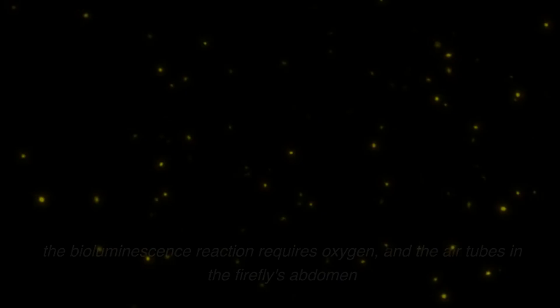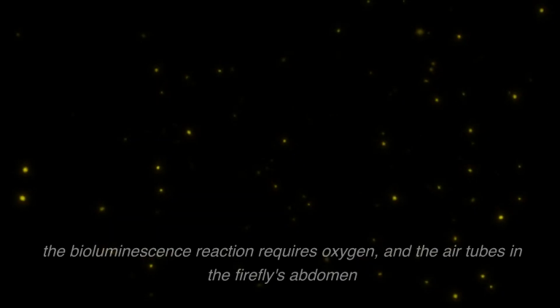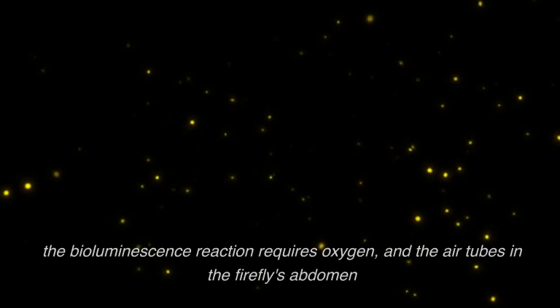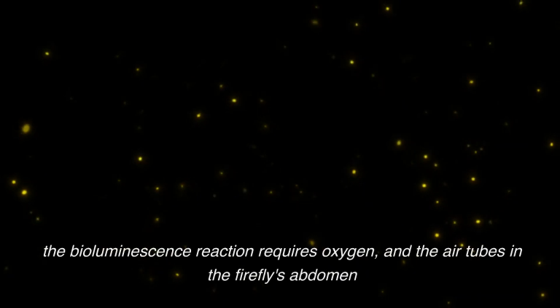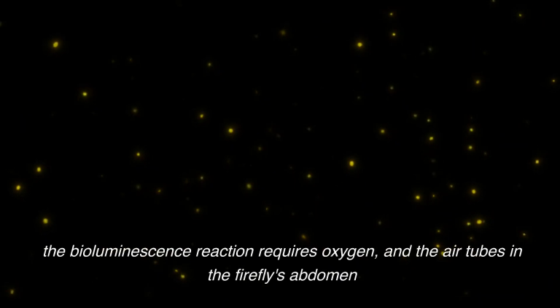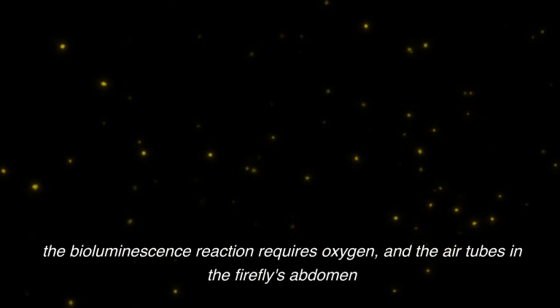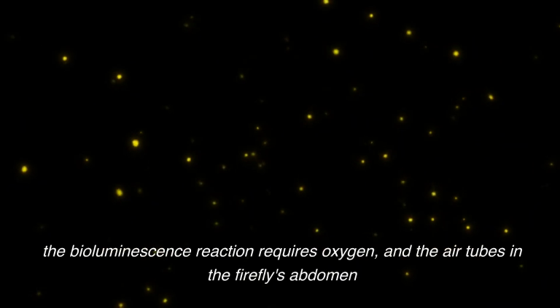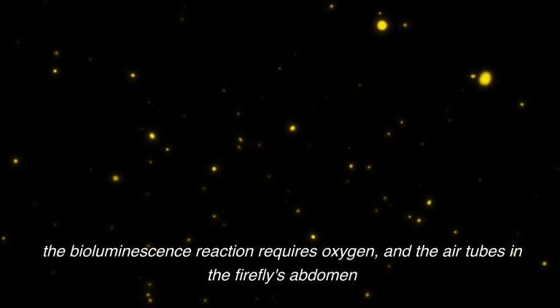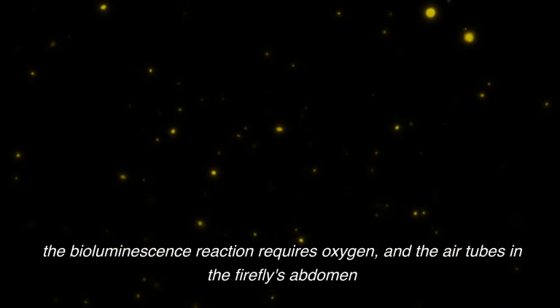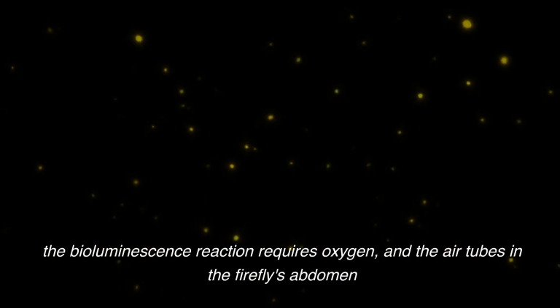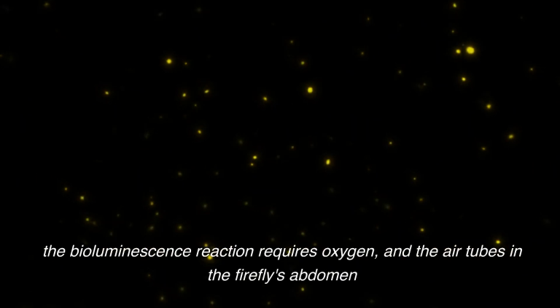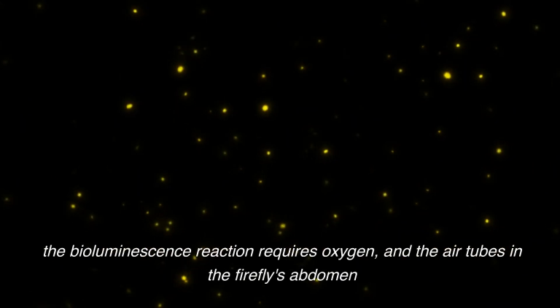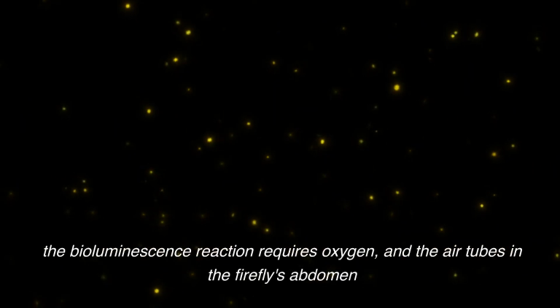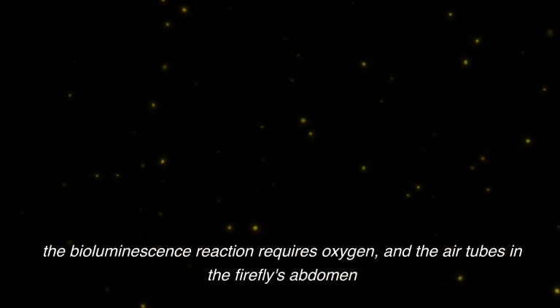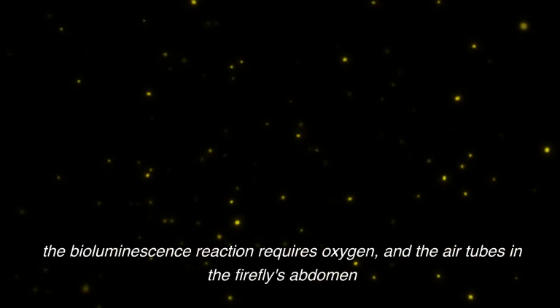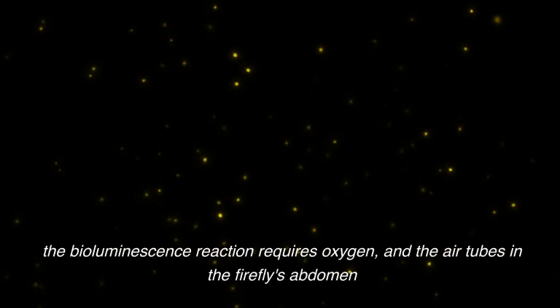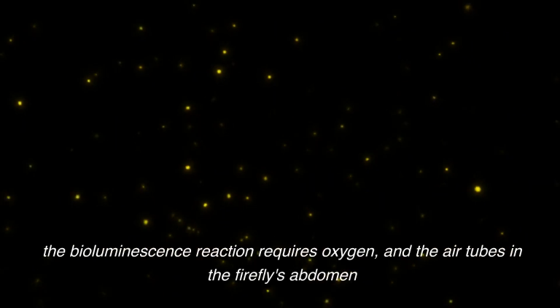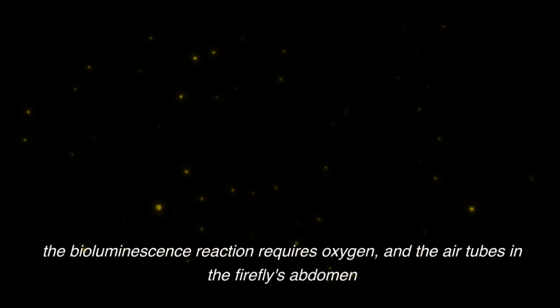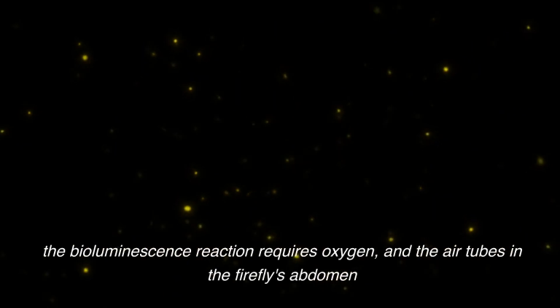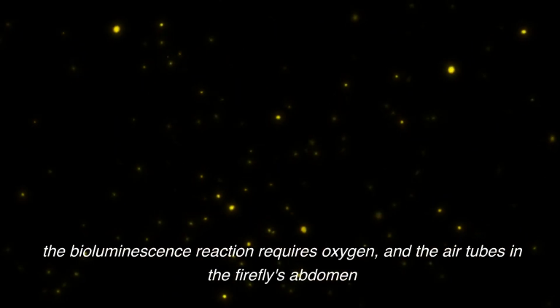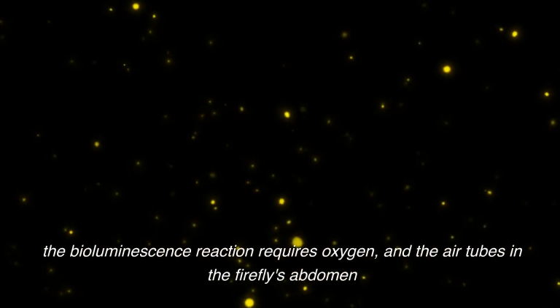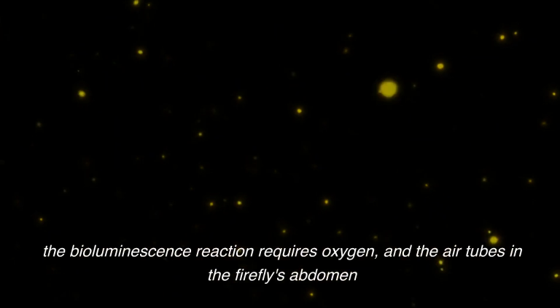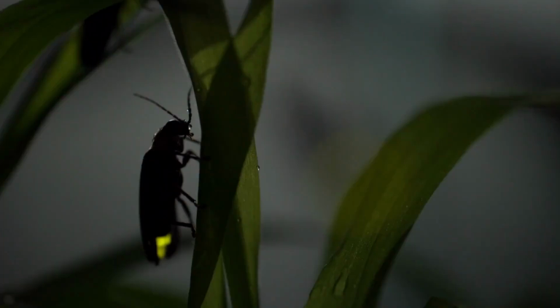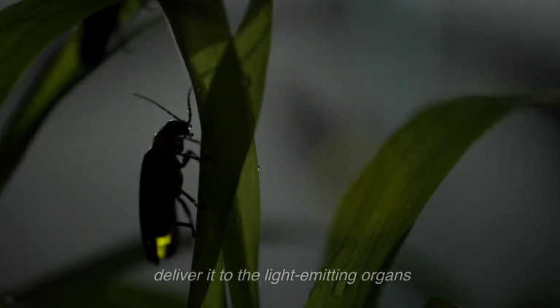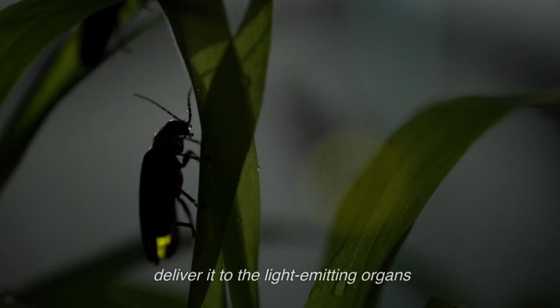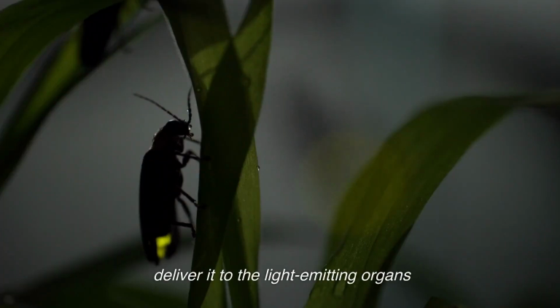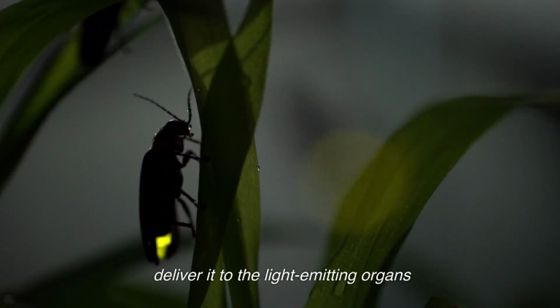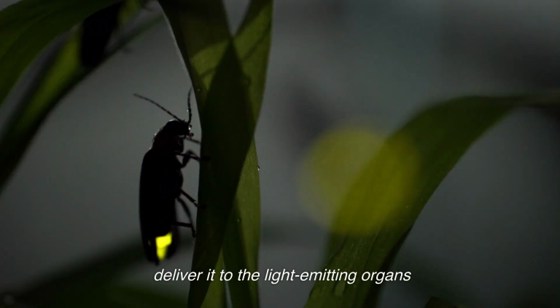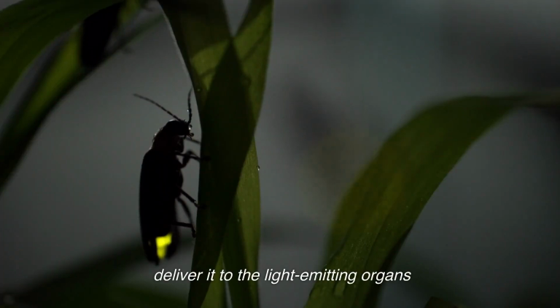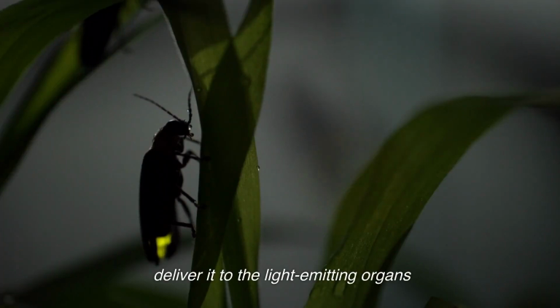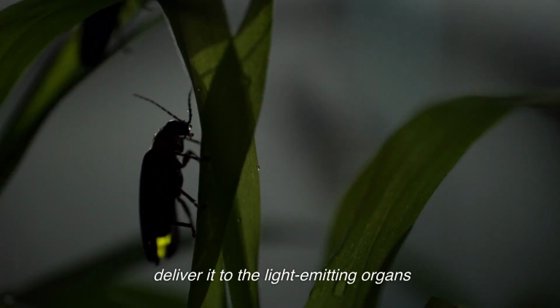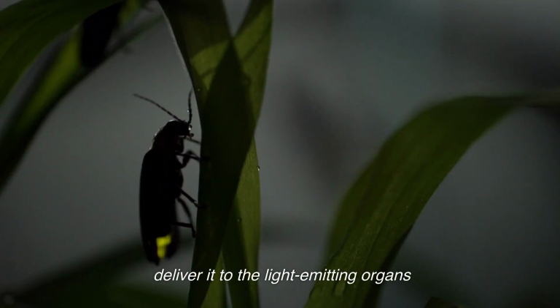The bioluminescence reaction requires oxygen, and the air tubes in the firefly's abdomen deliver it to the light-emitting organs.